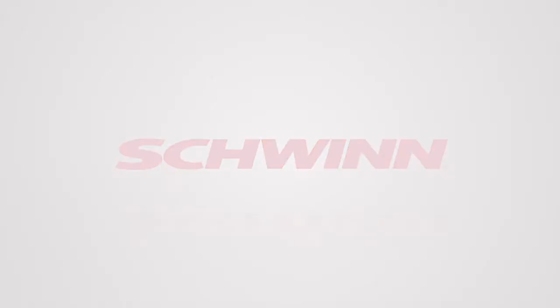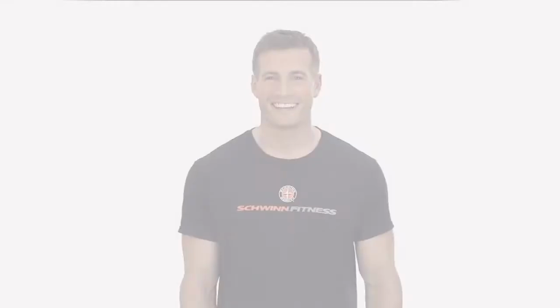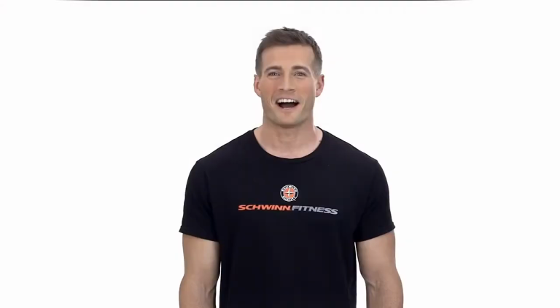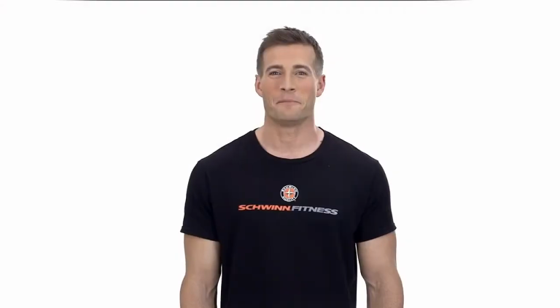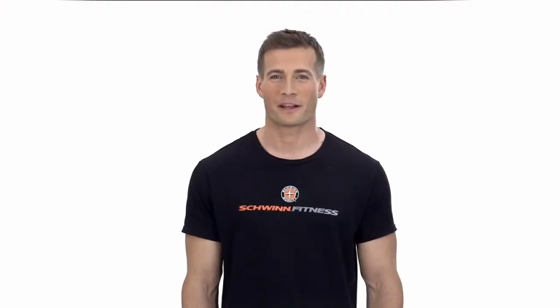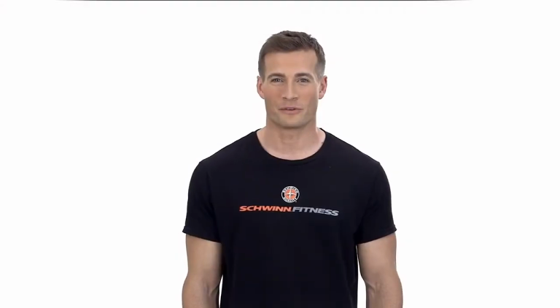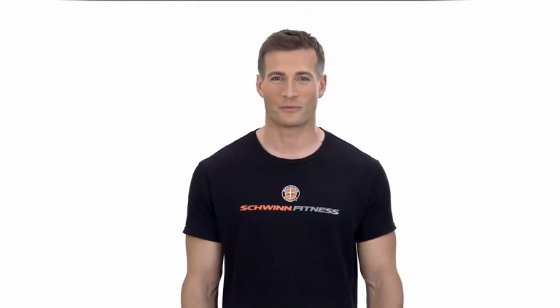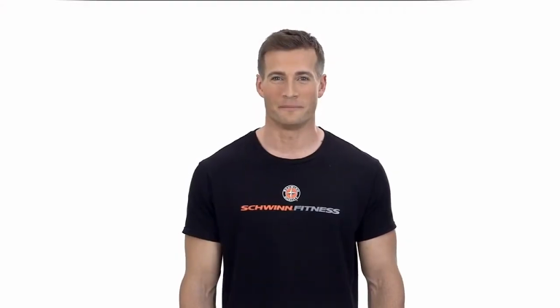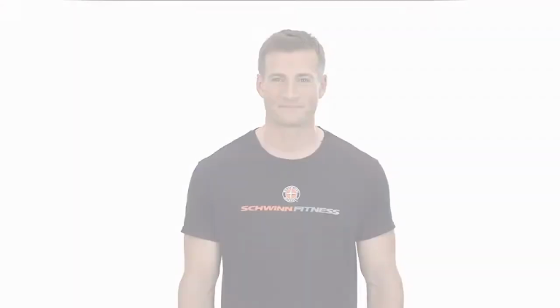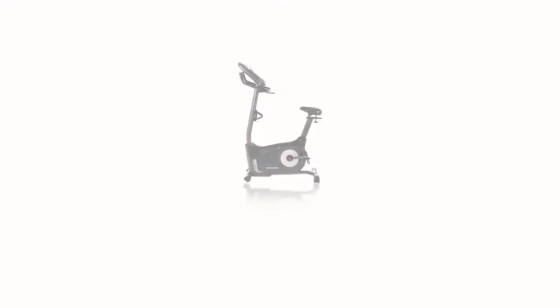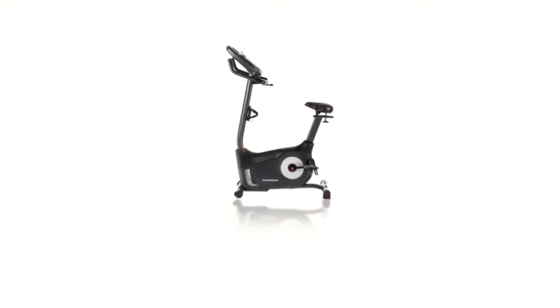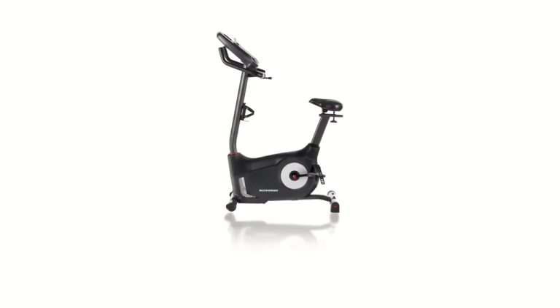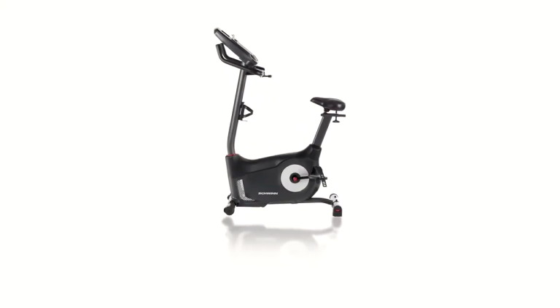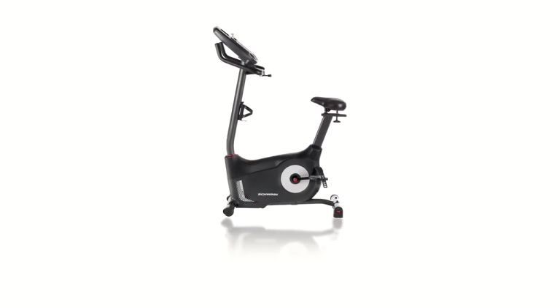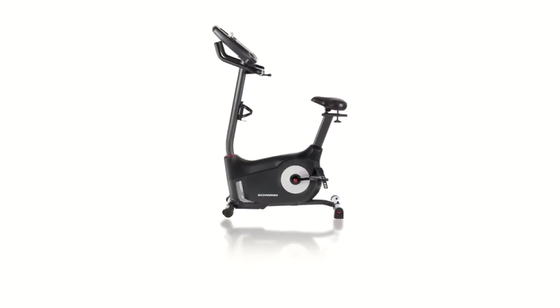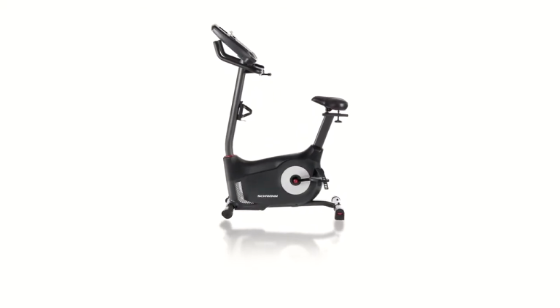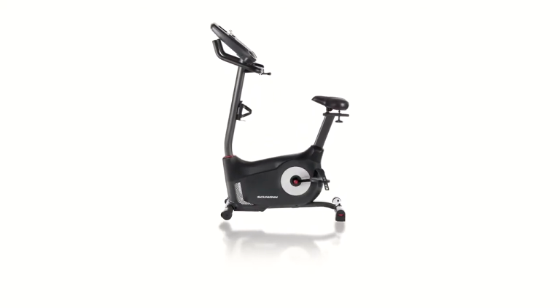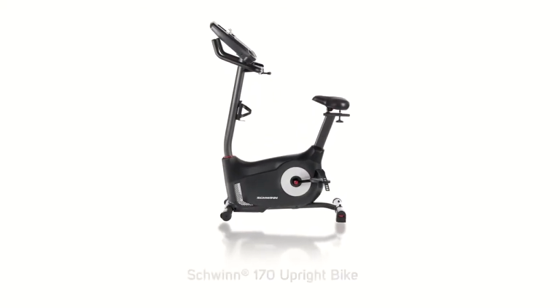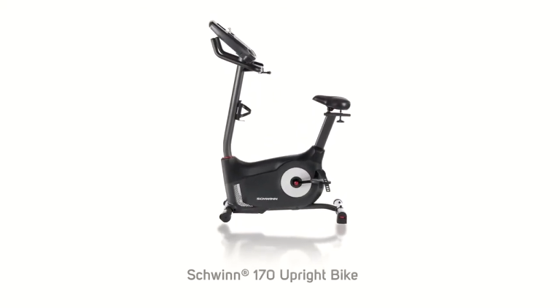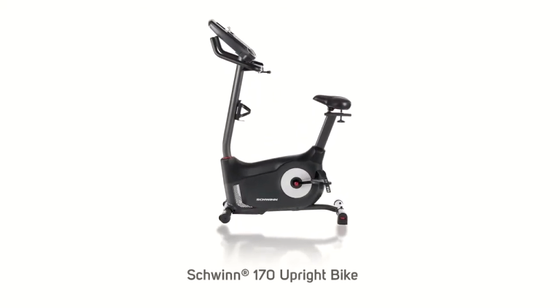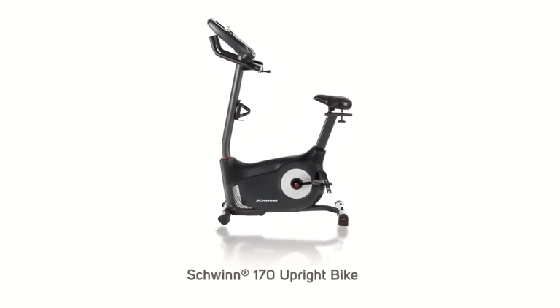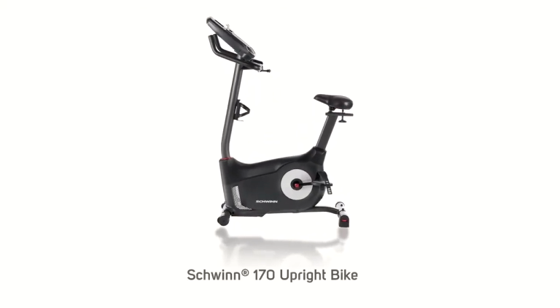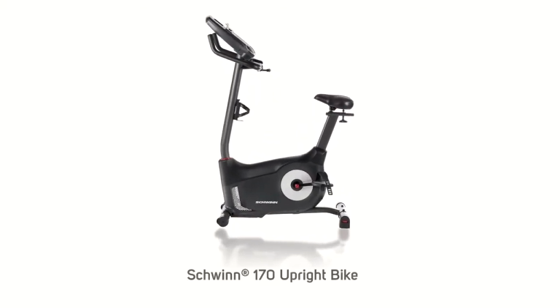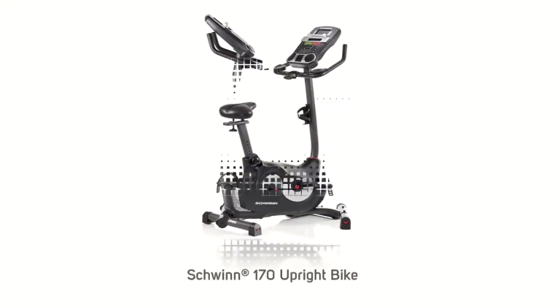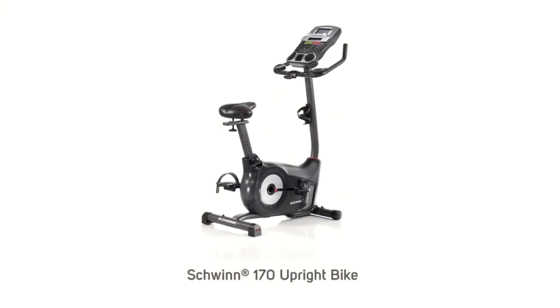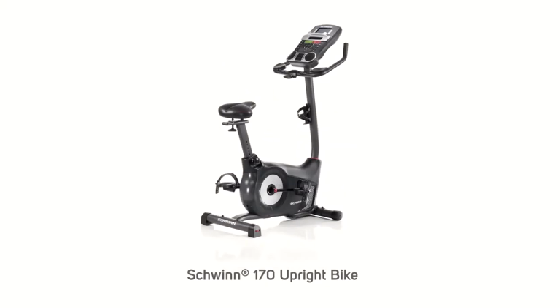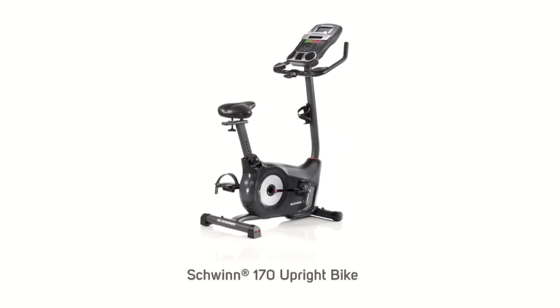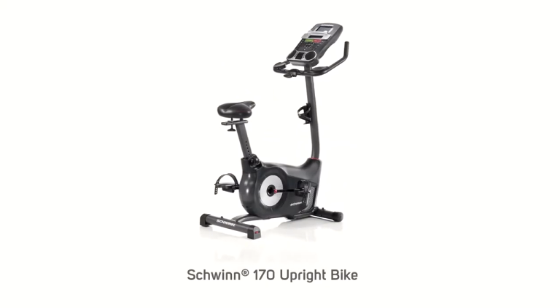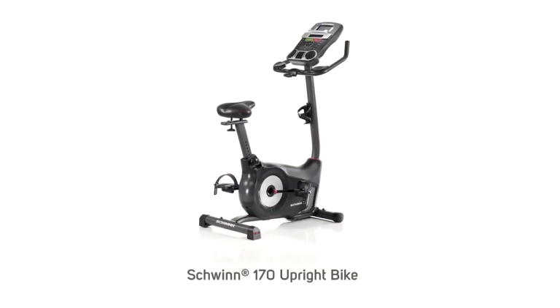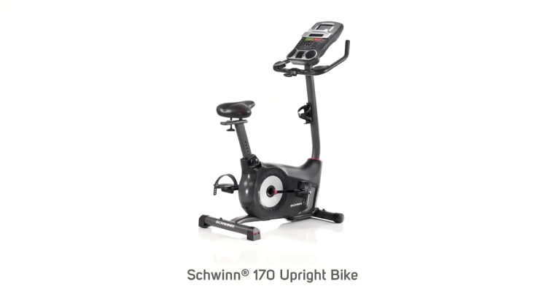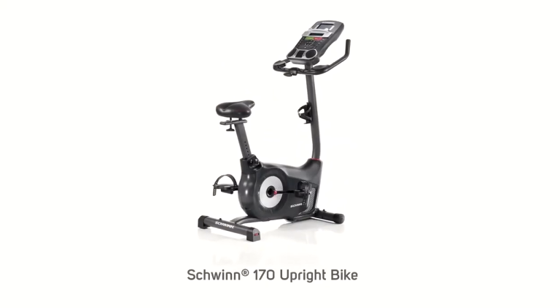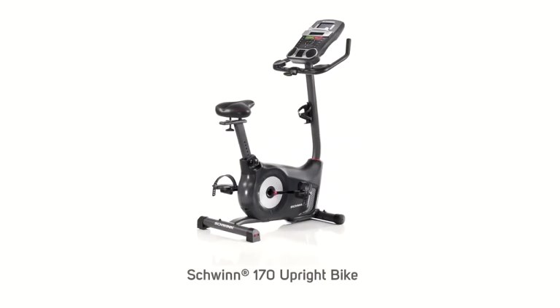Hi, I'm Michael with Schwinn, and you're looking at the brand new Schwinn 170 upright bike packed with innovative features.